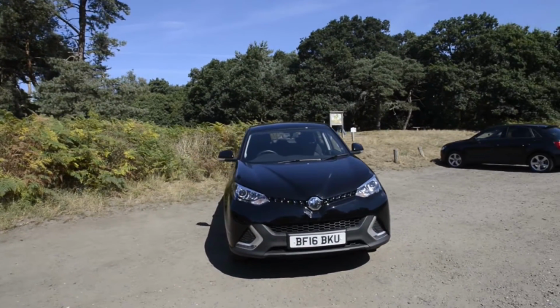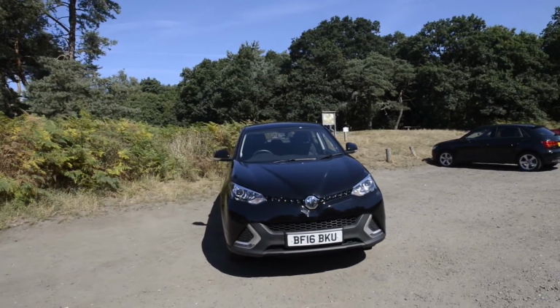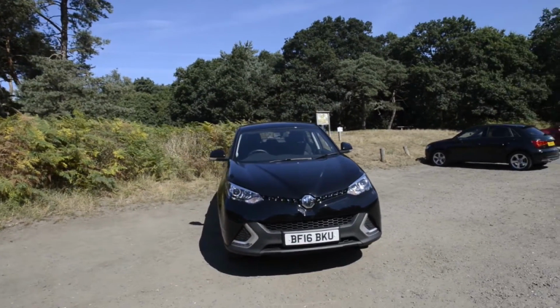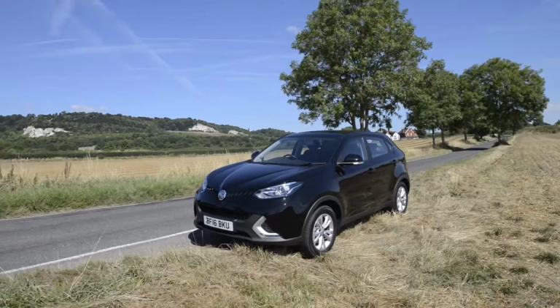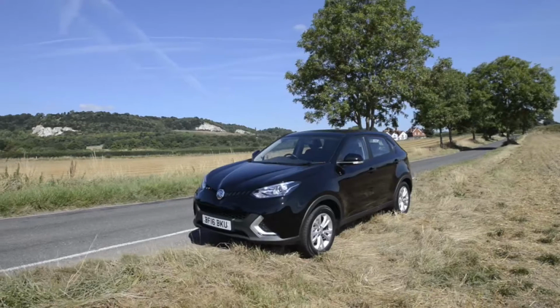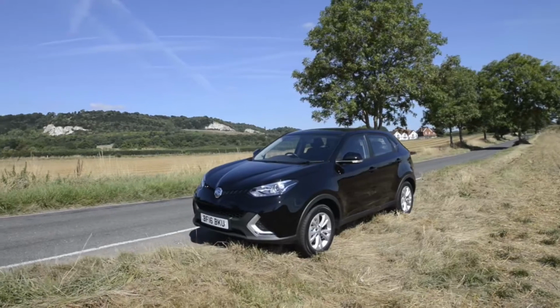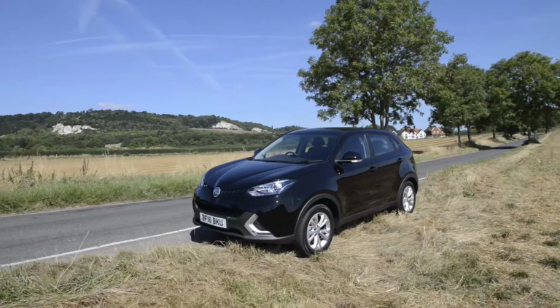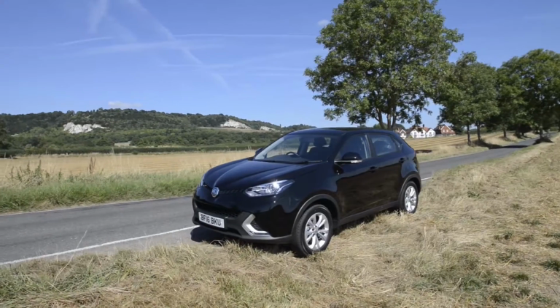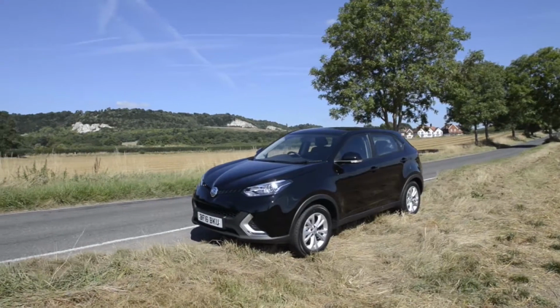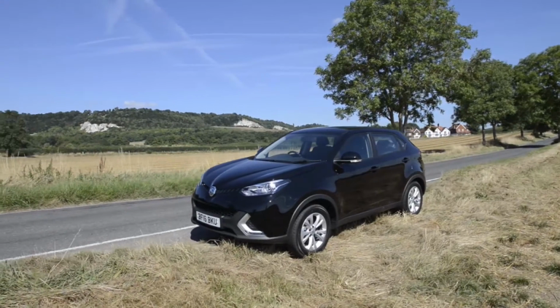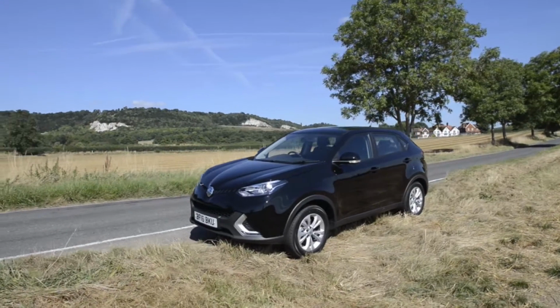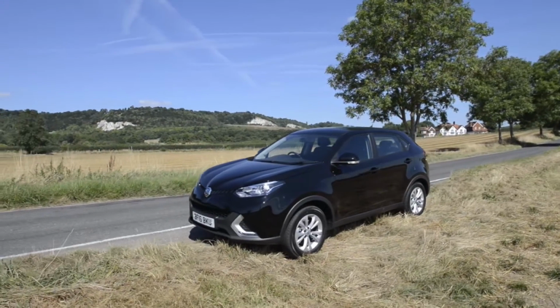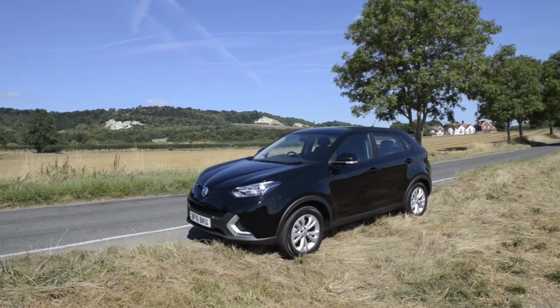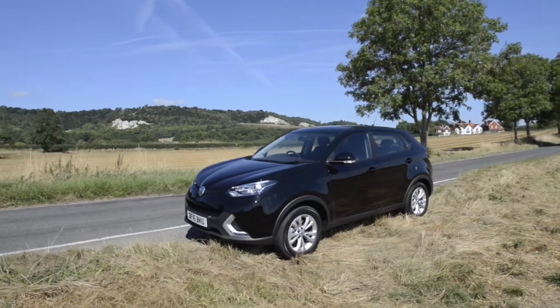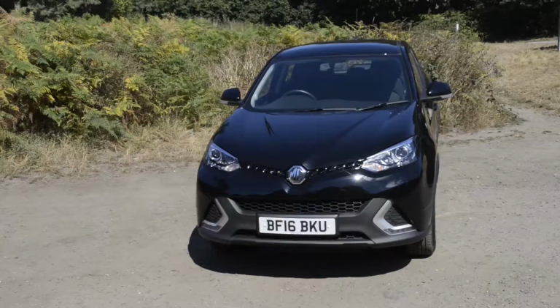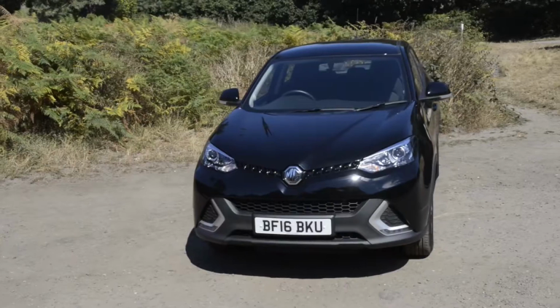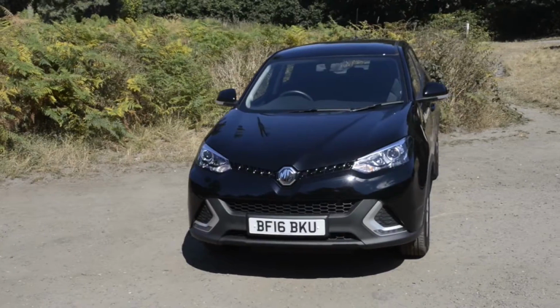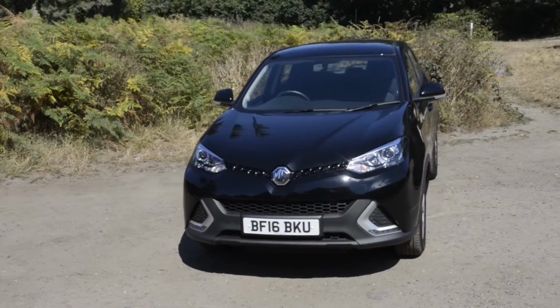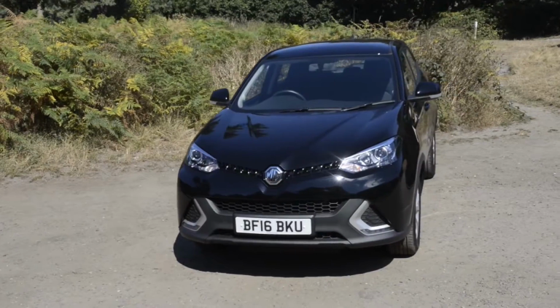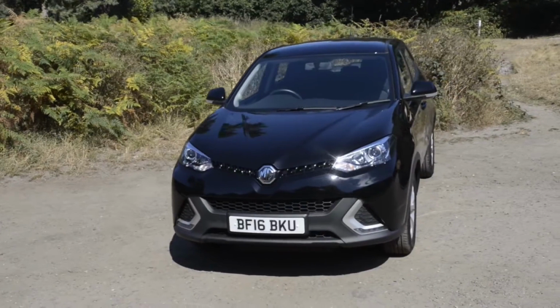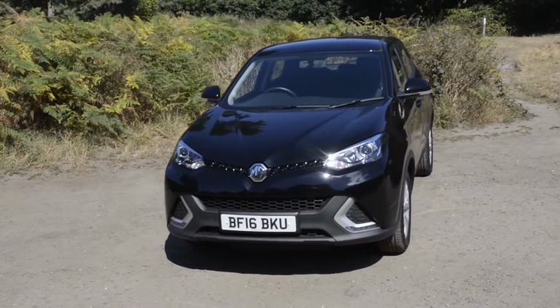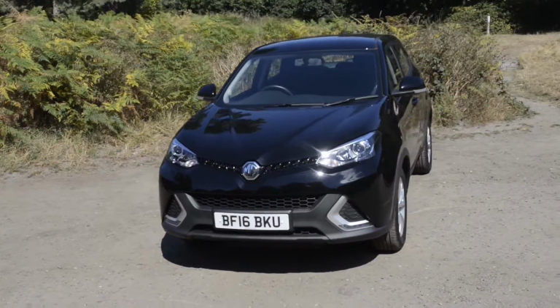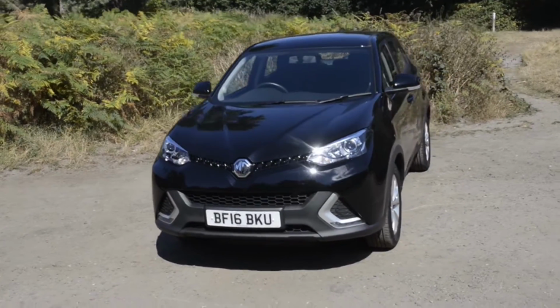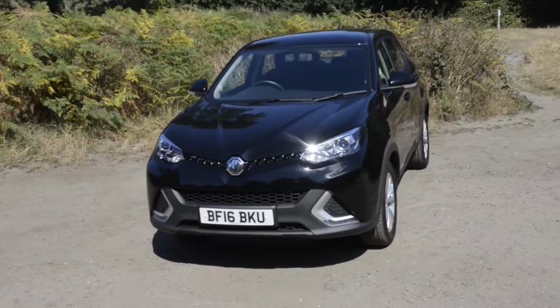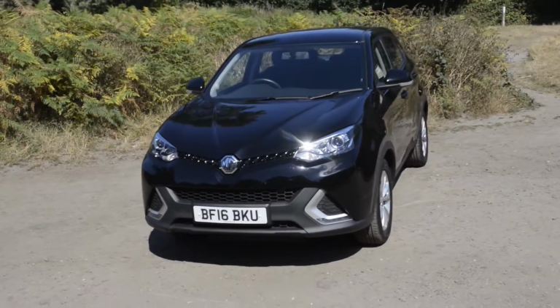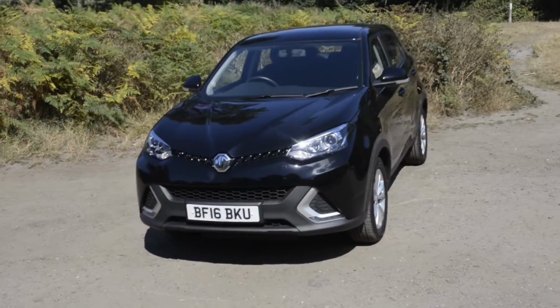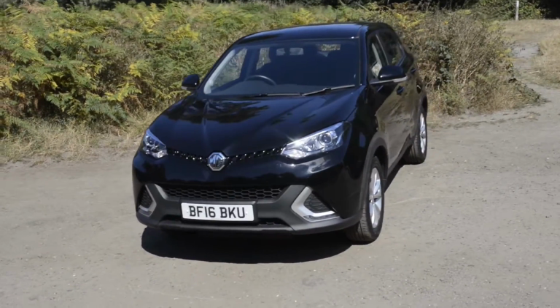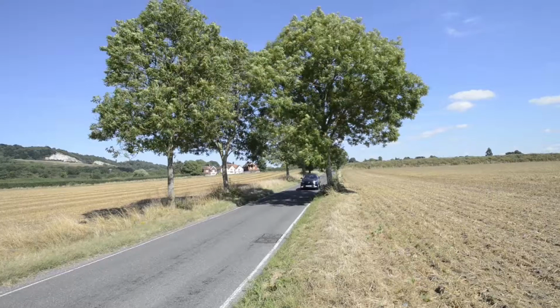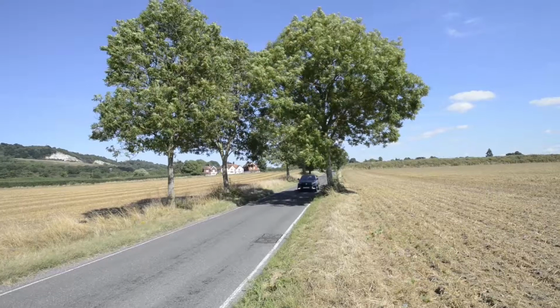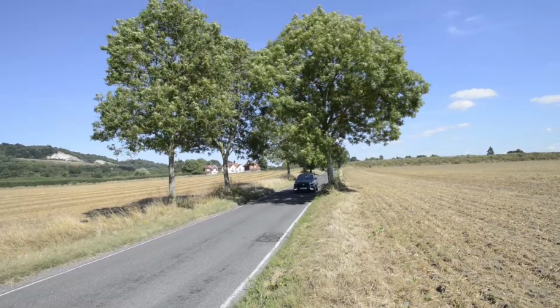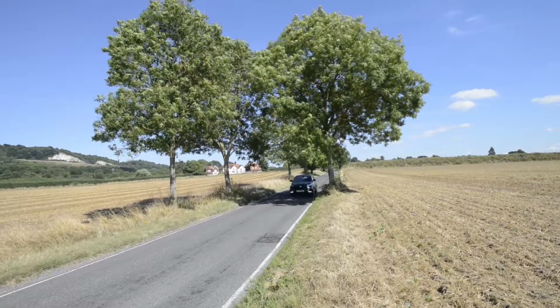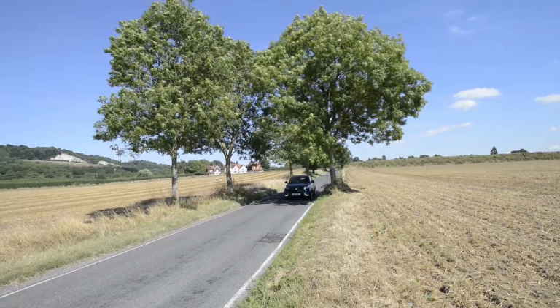The MG may not really qualify as exciting, but it's a competent tow car at a great price.